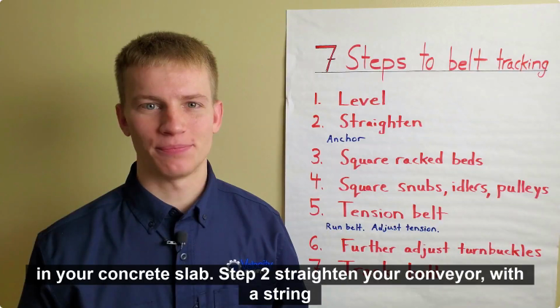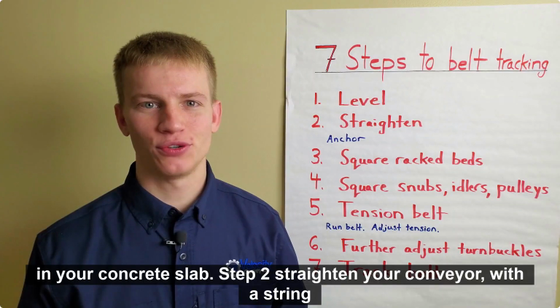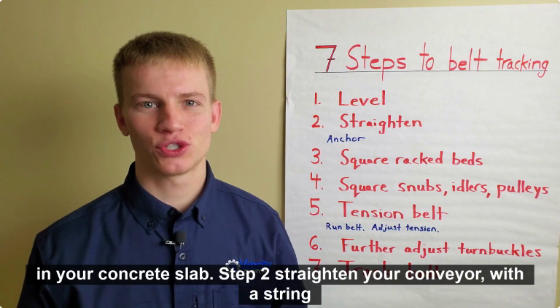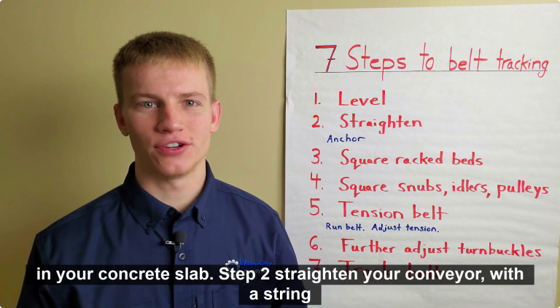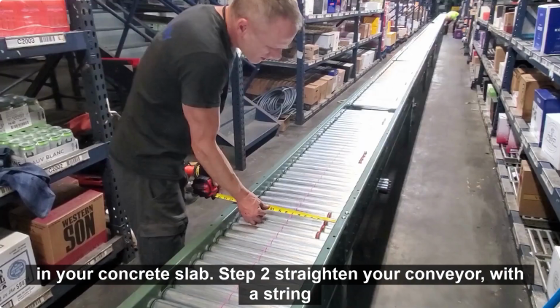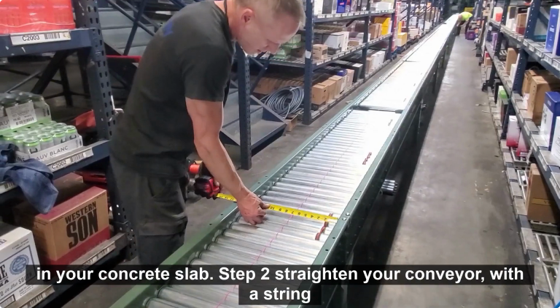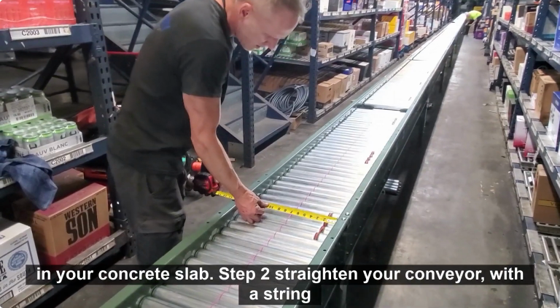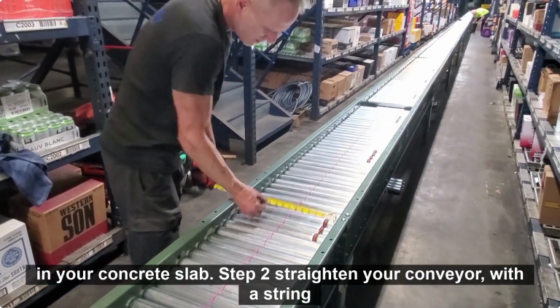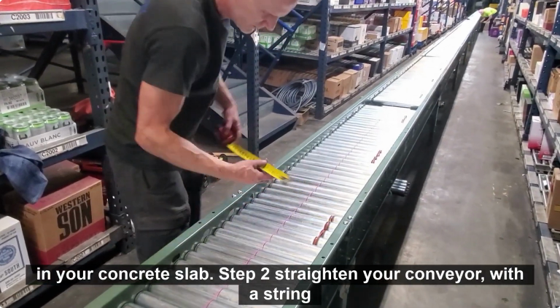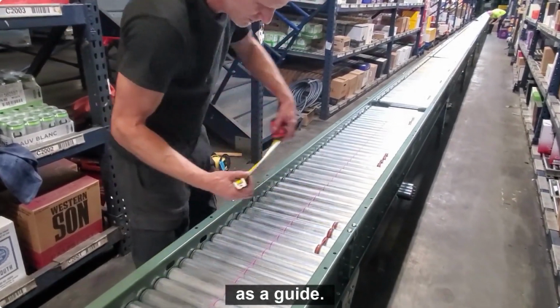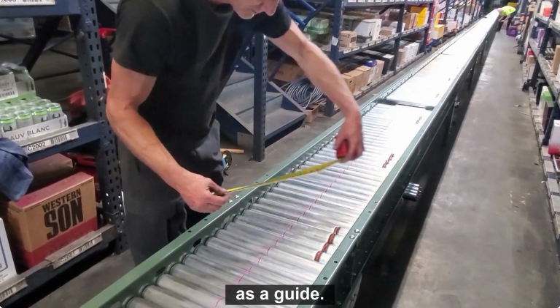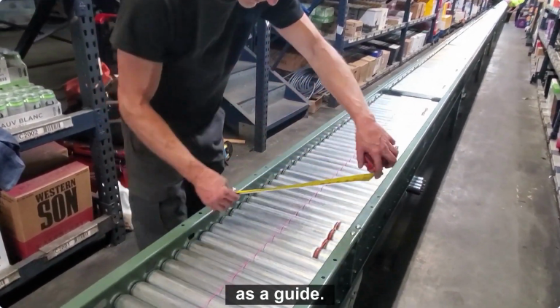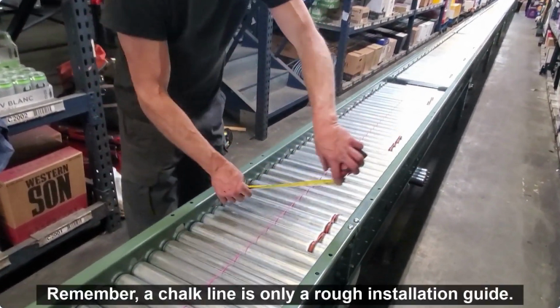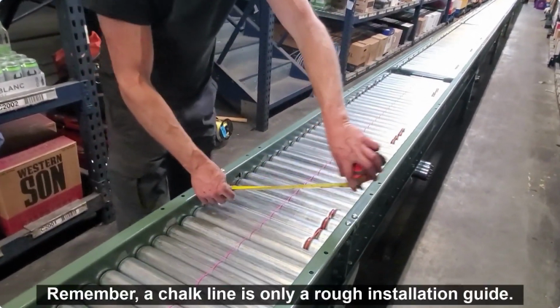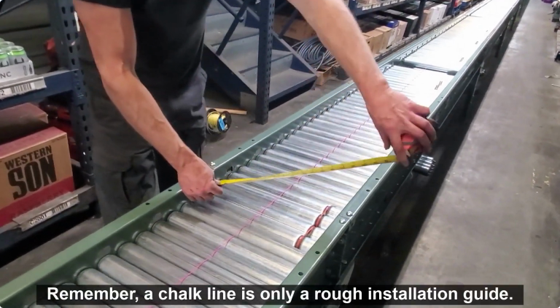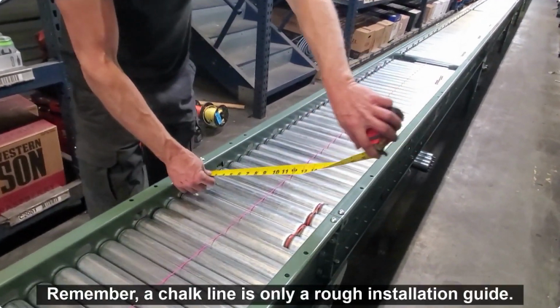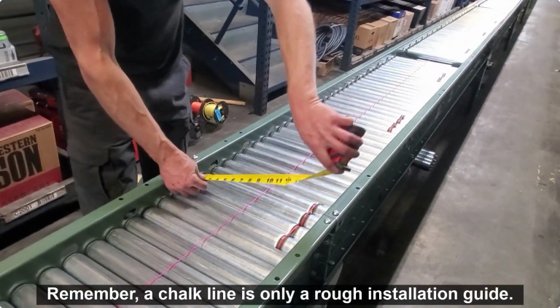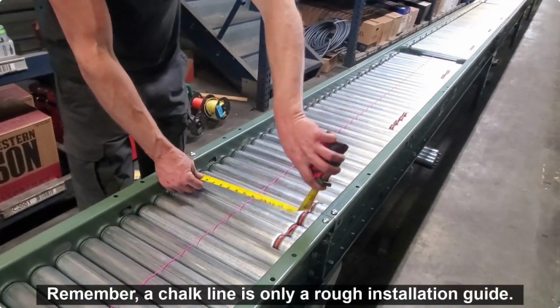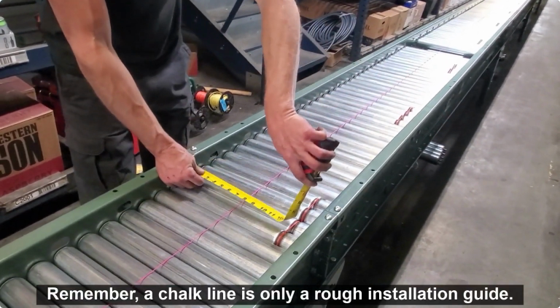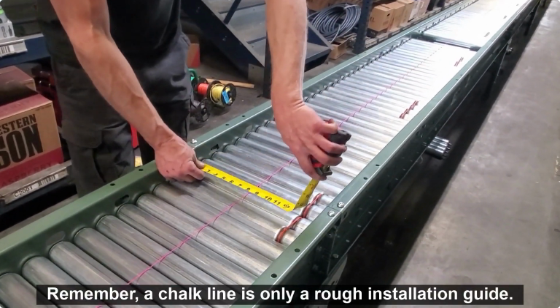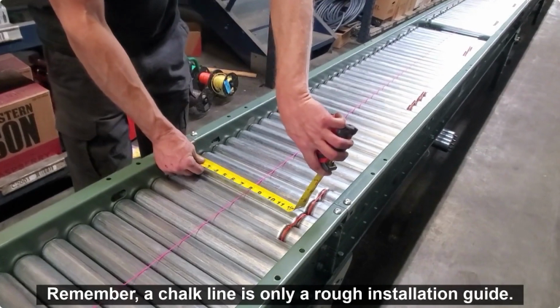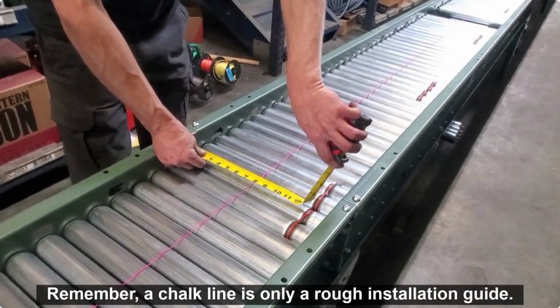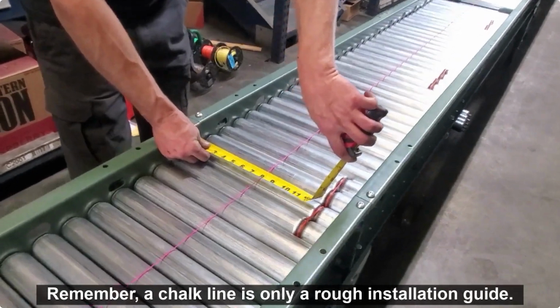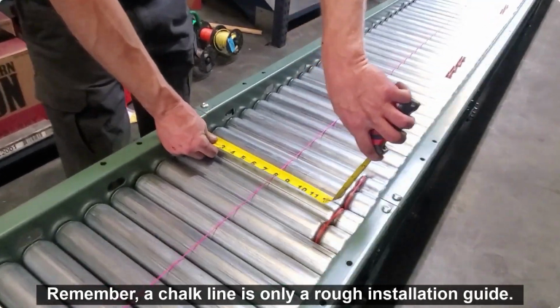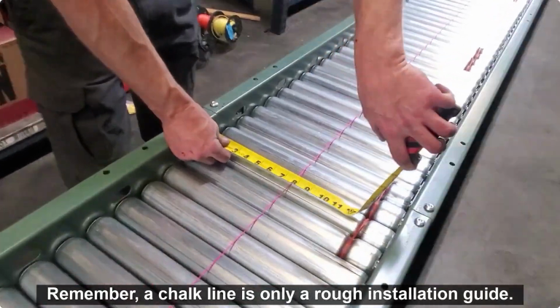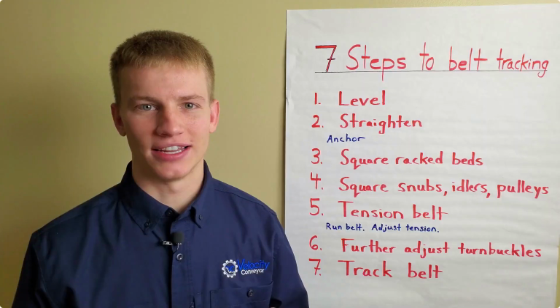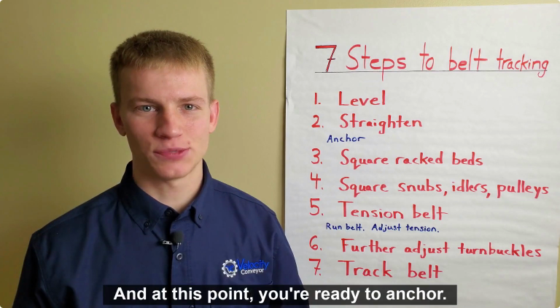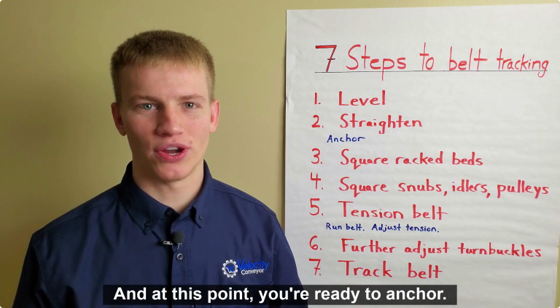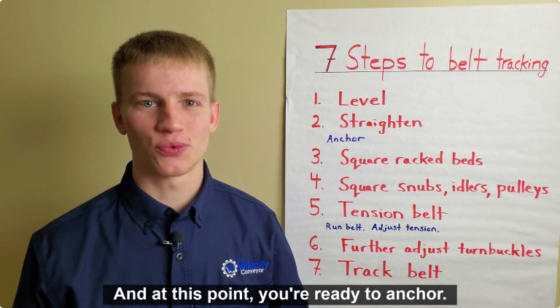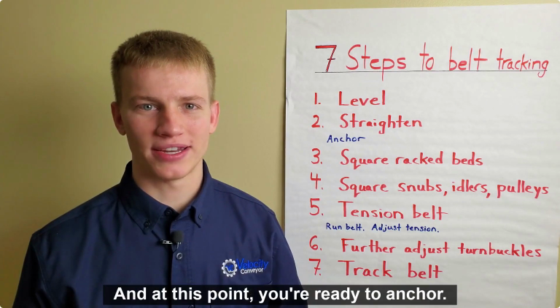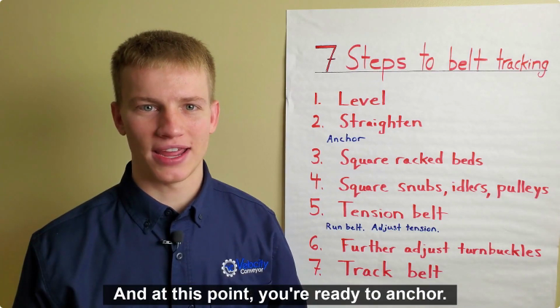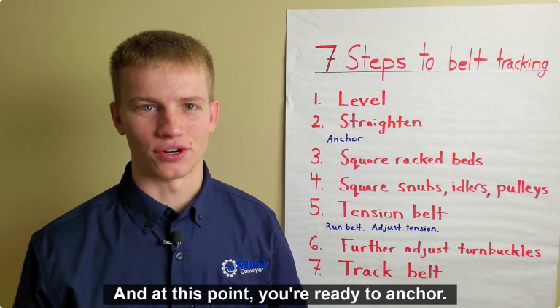Step 2: straighten your conveyor with a string as a guide. Remember, a chalk line is only a rough installation guide, and at this point you're ready to anchor.